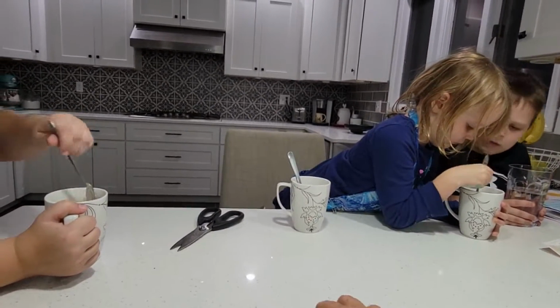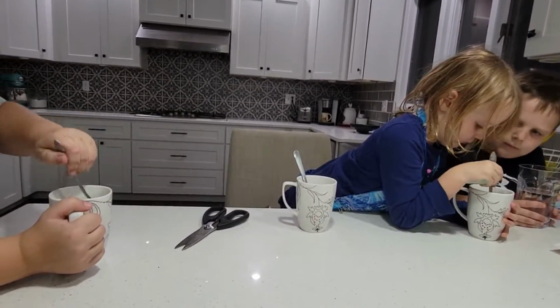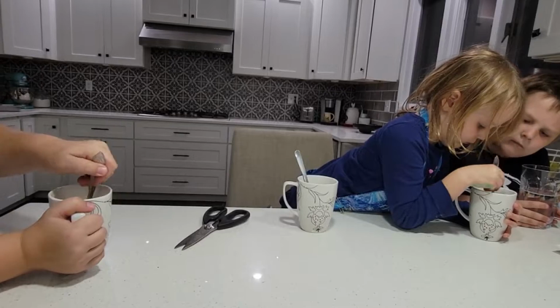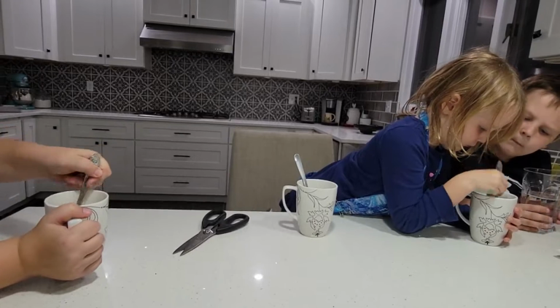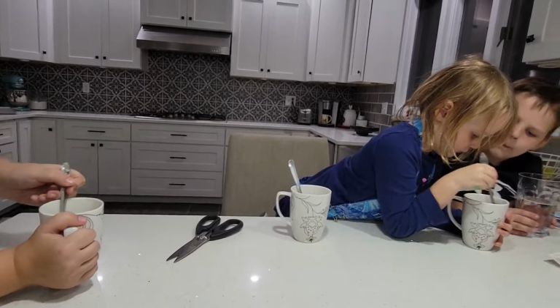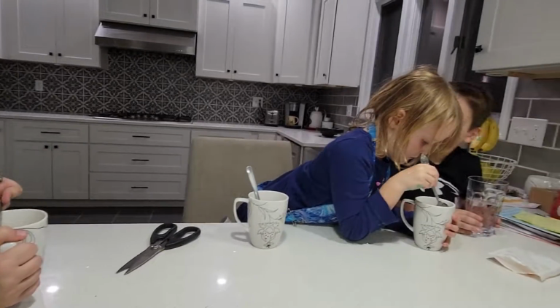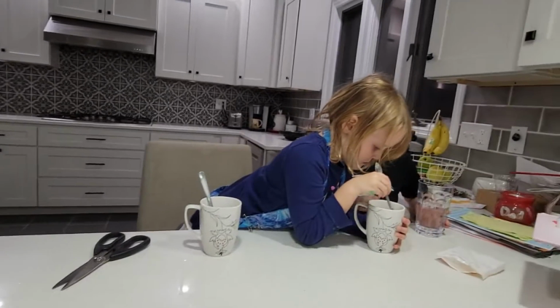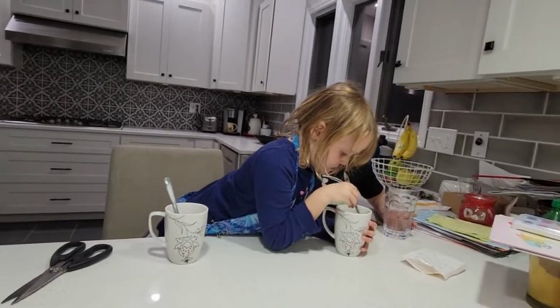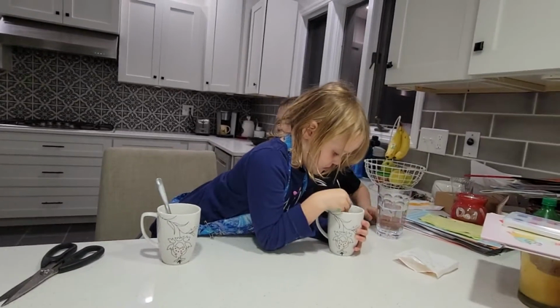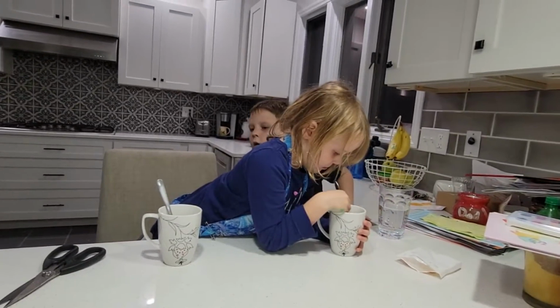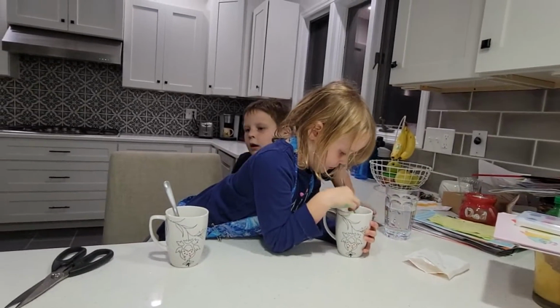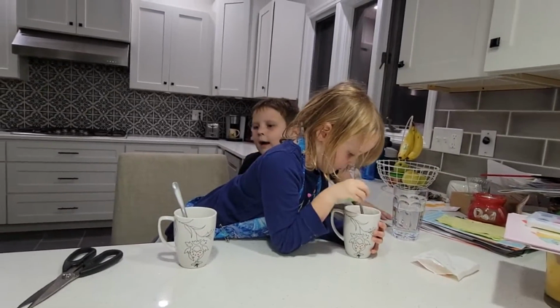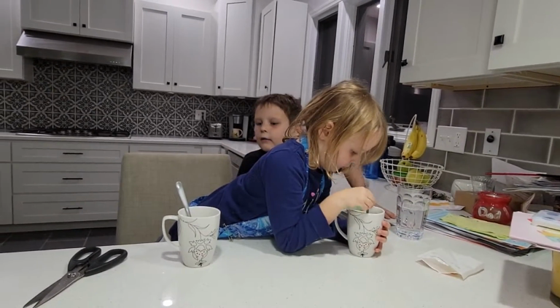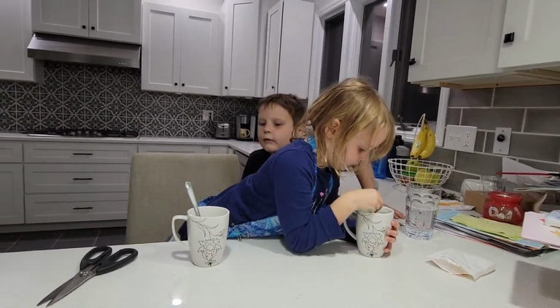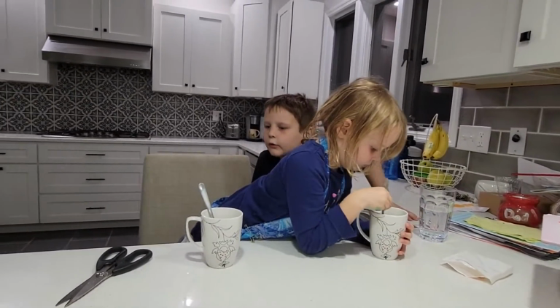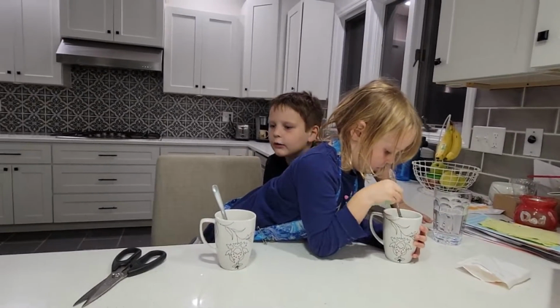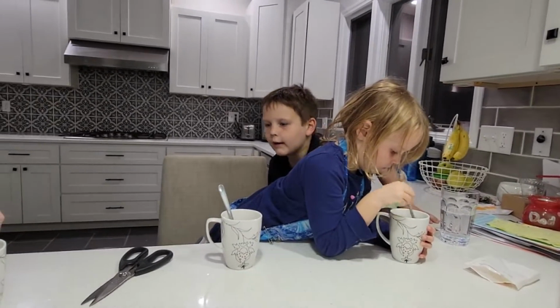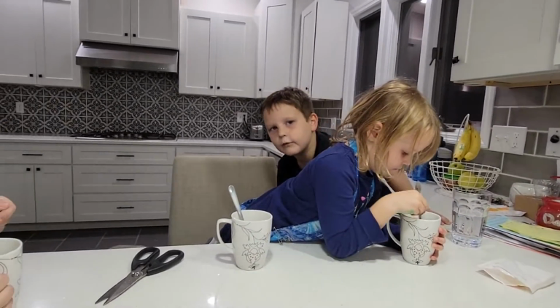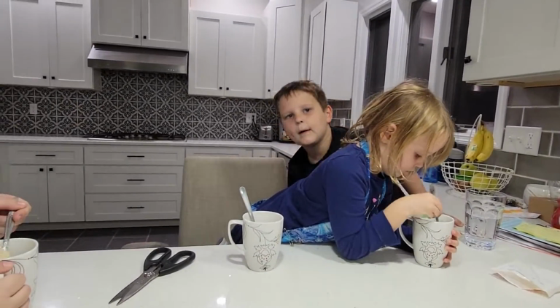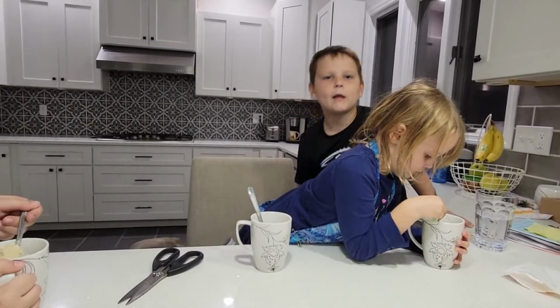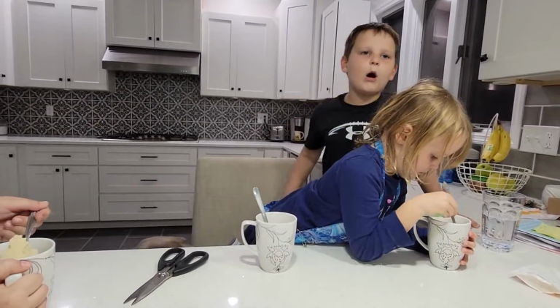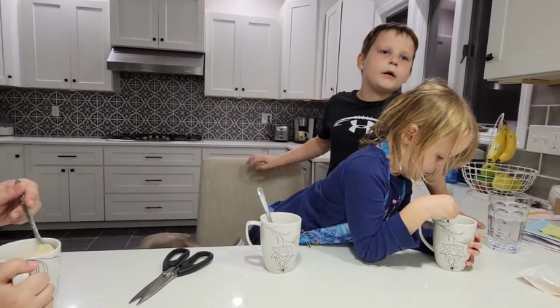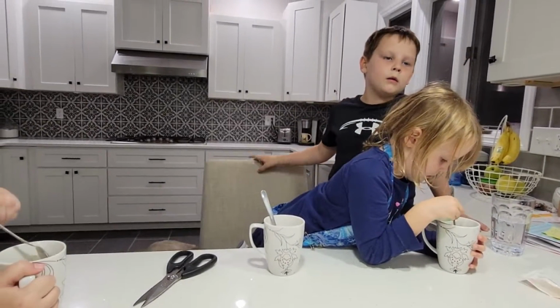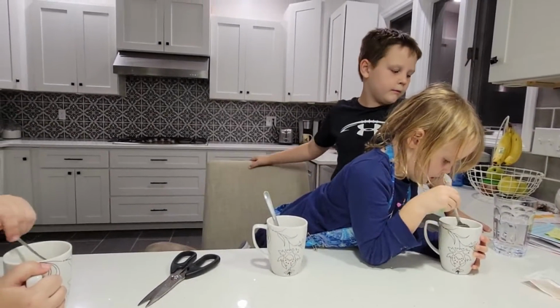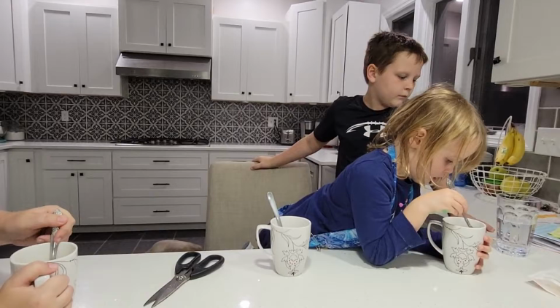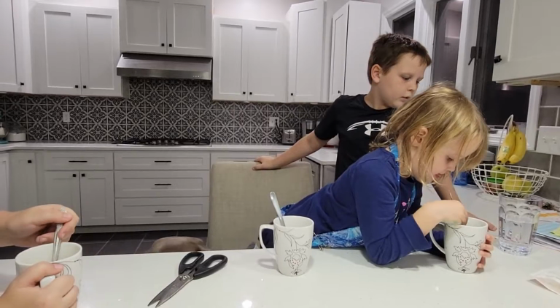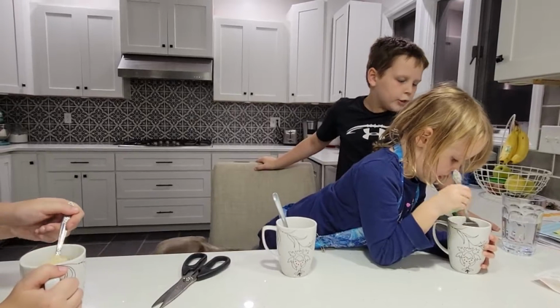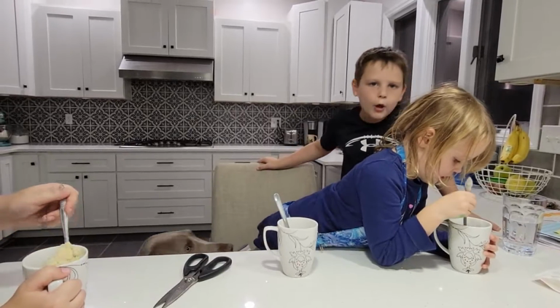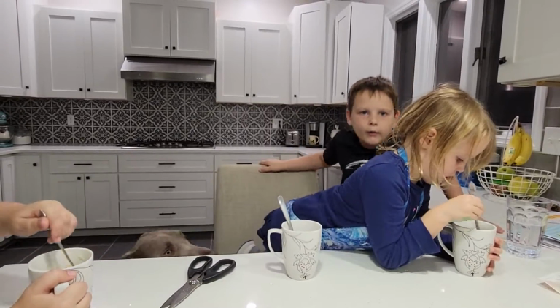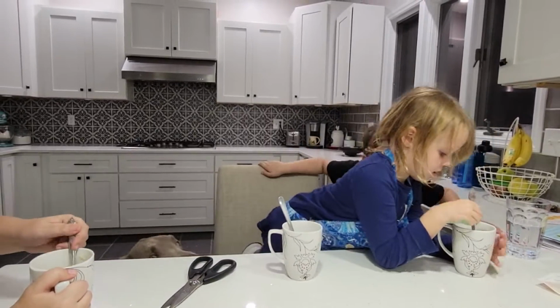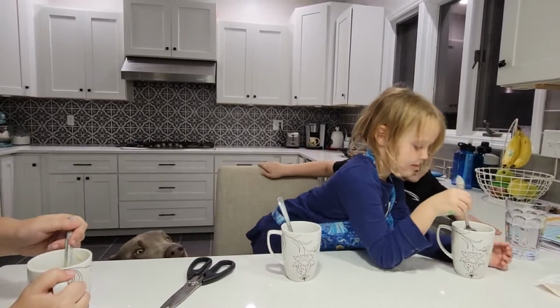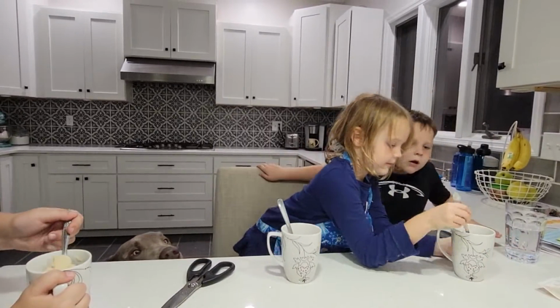Now it's time to stir. Nobody has water. Does everybody? Well, bring the water over here.